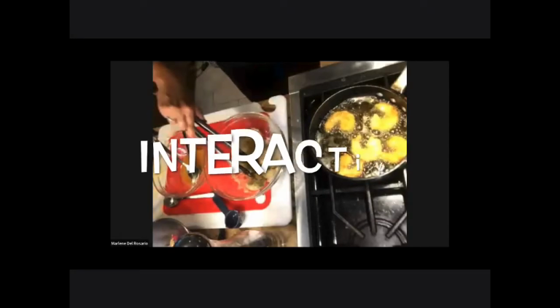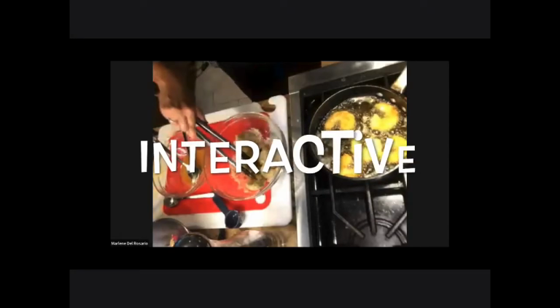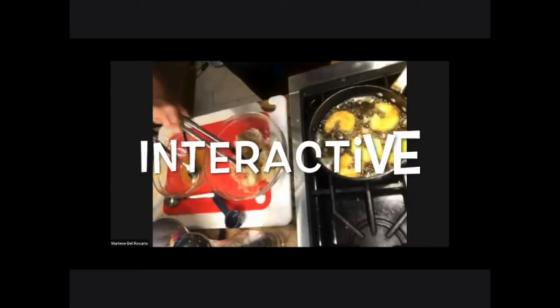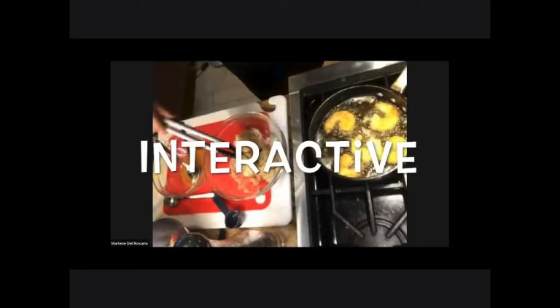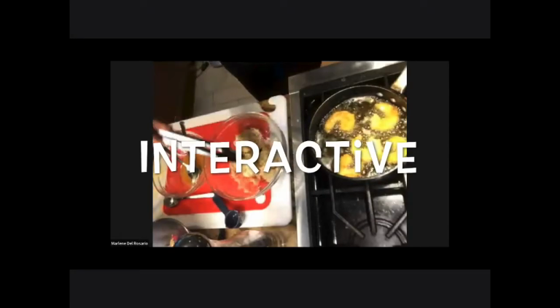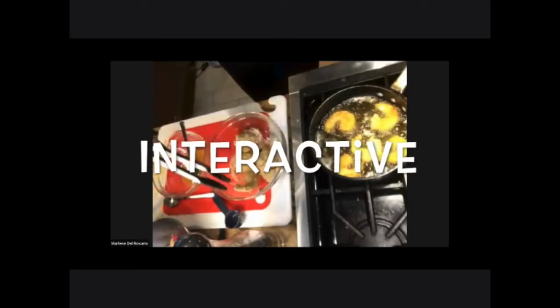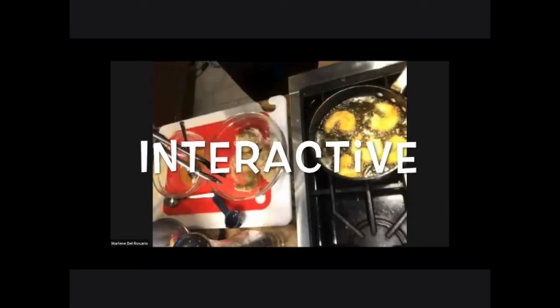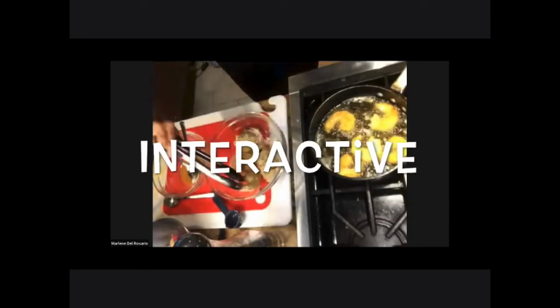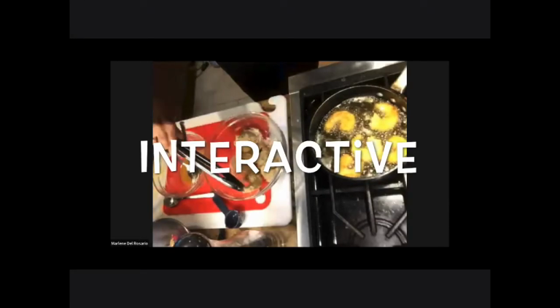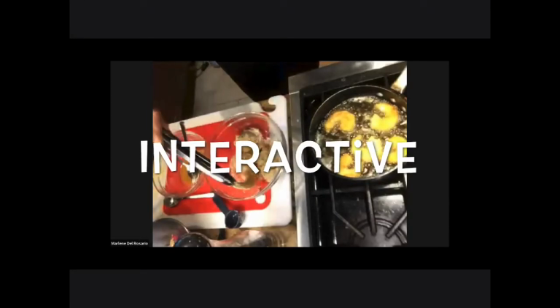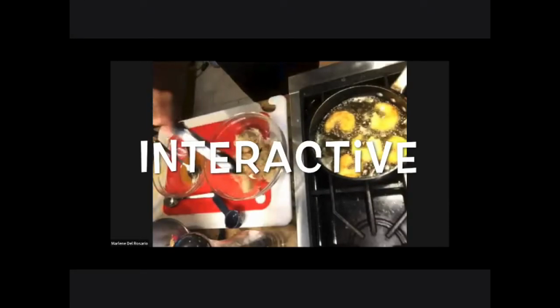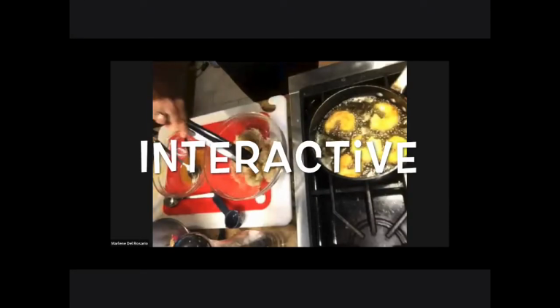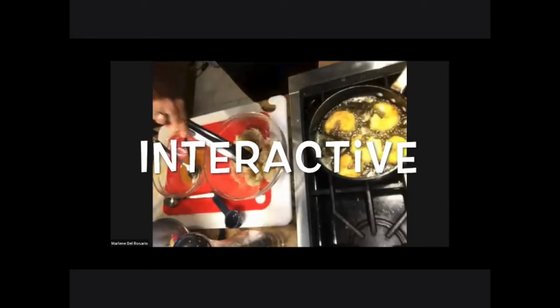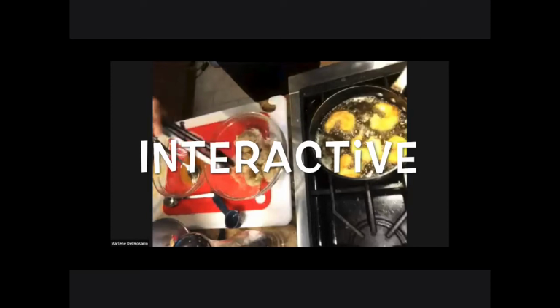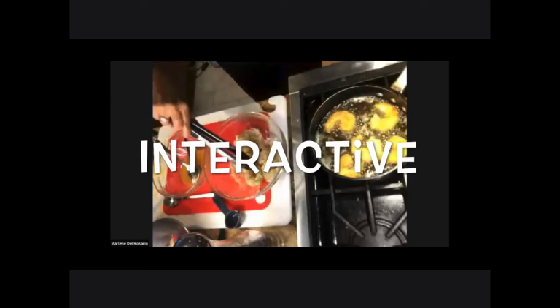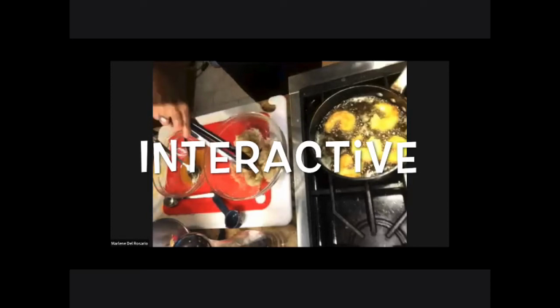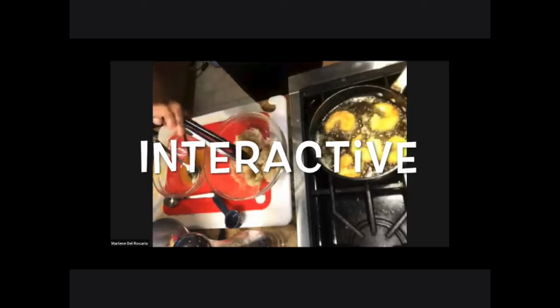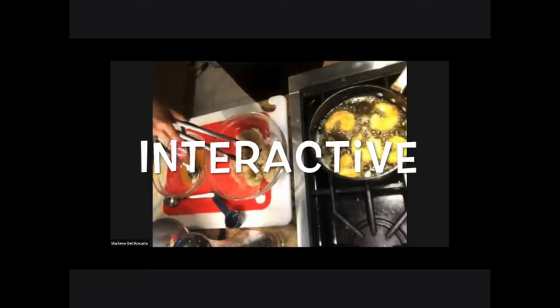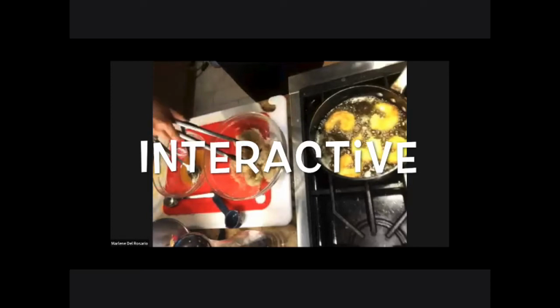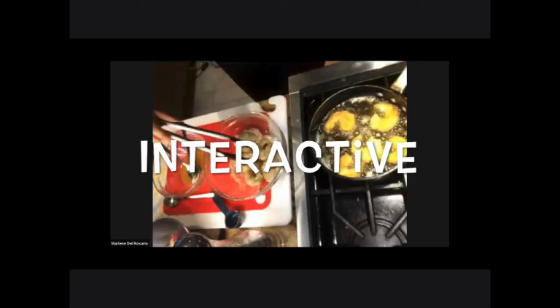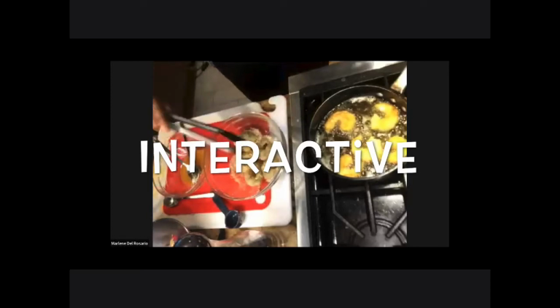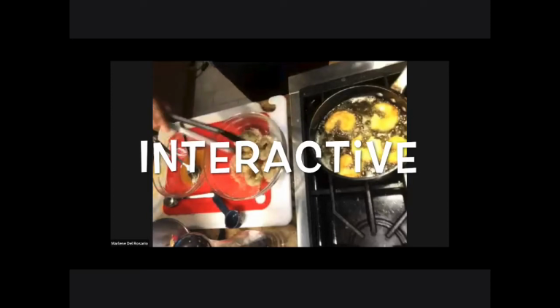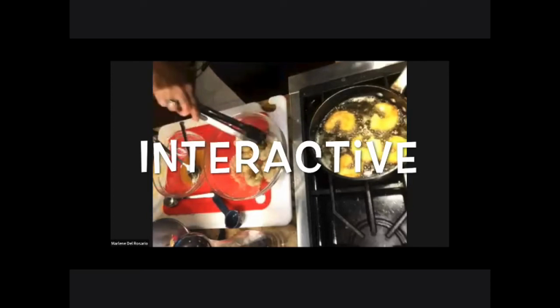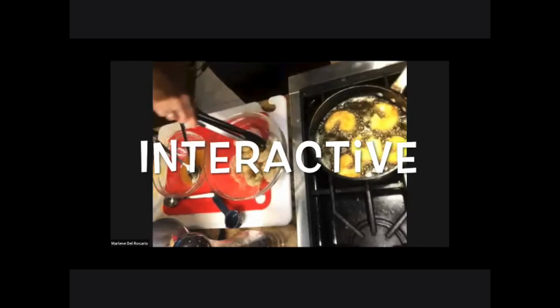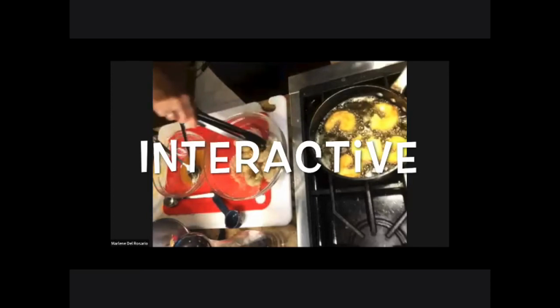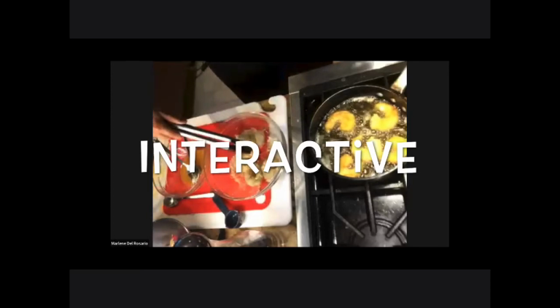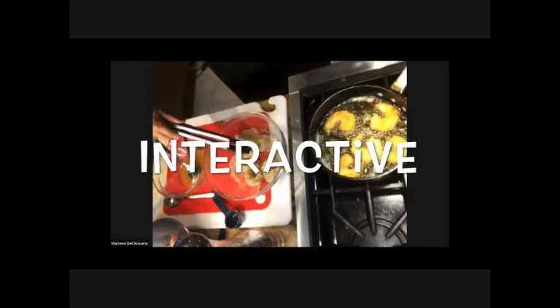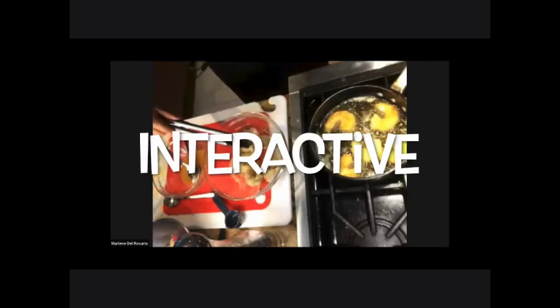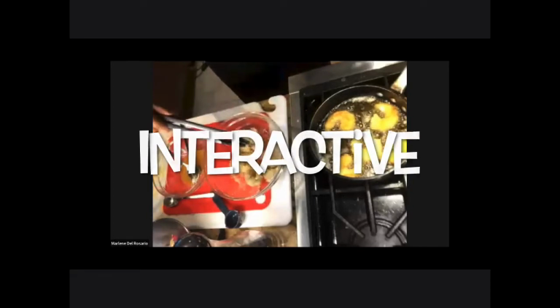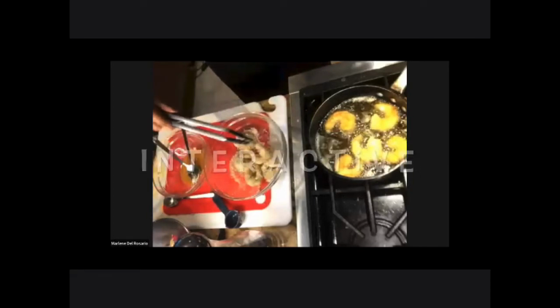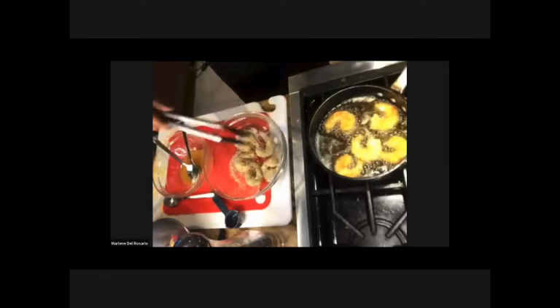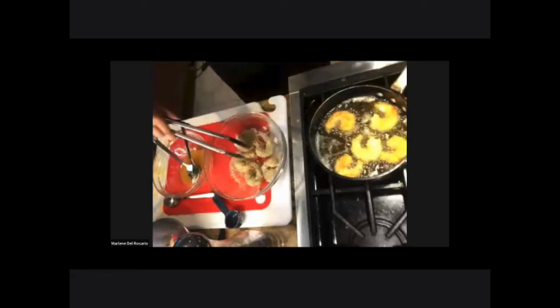Have we done anything with the coconut yet or is that later? Oh, the coconut's already in with the panko.